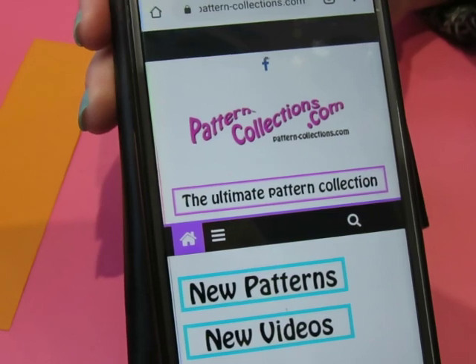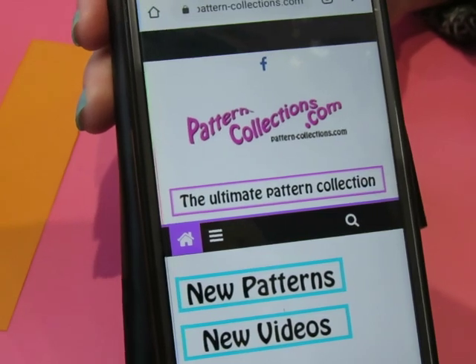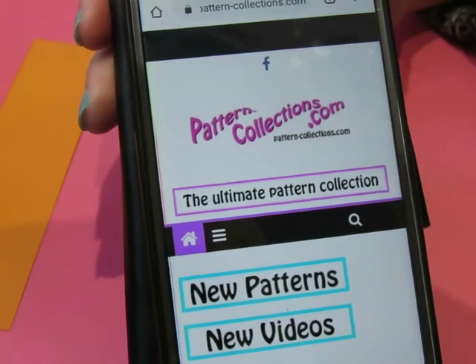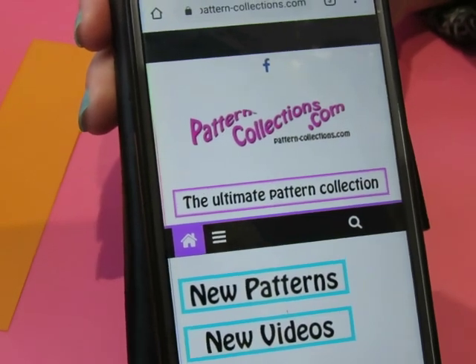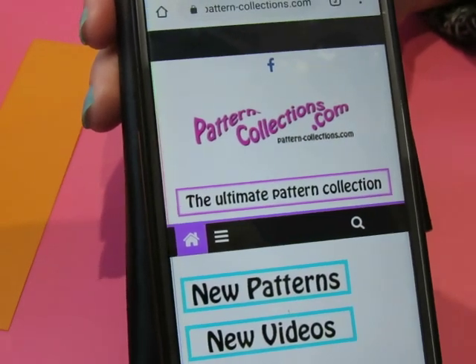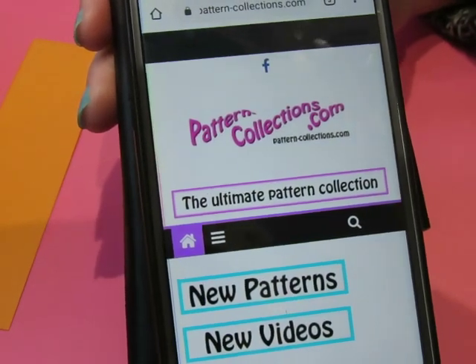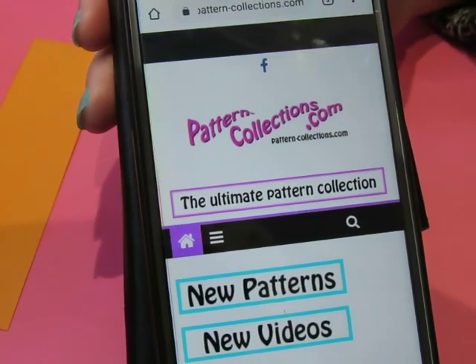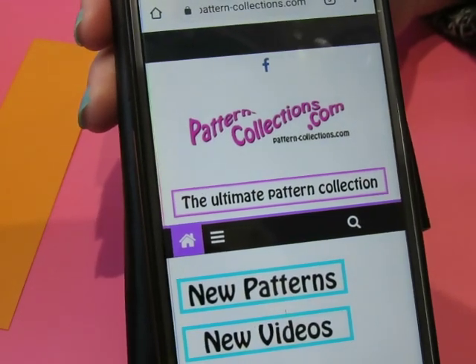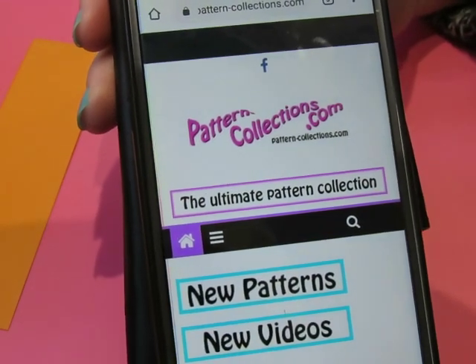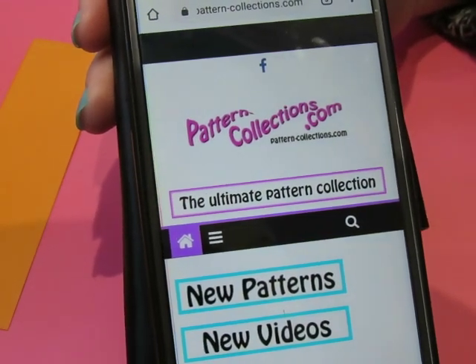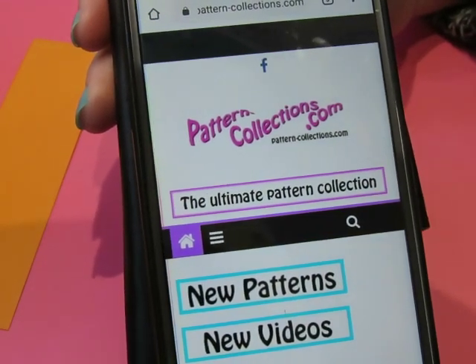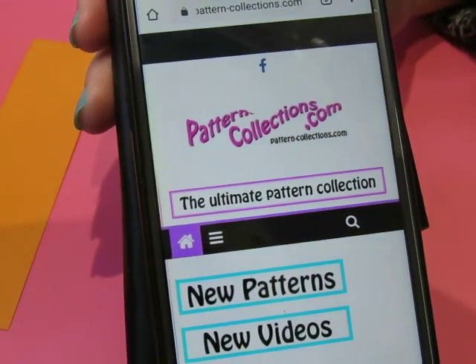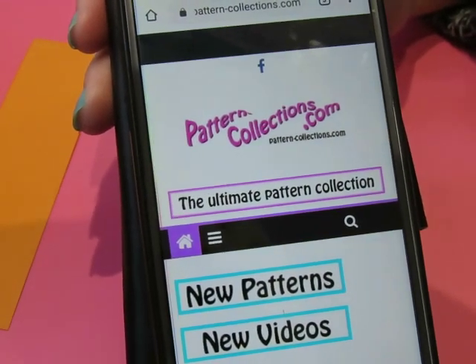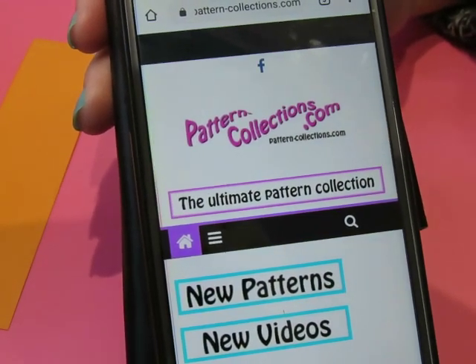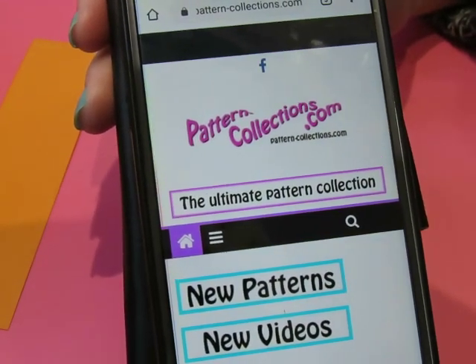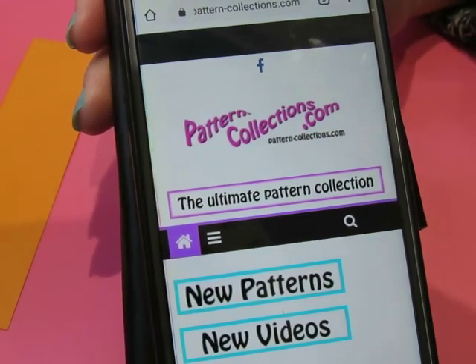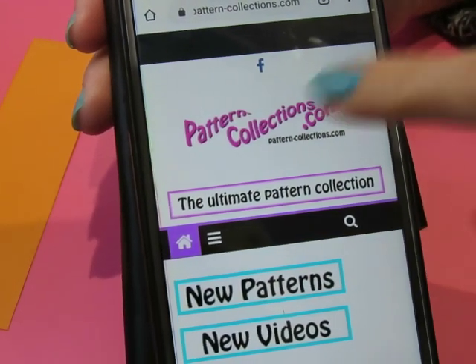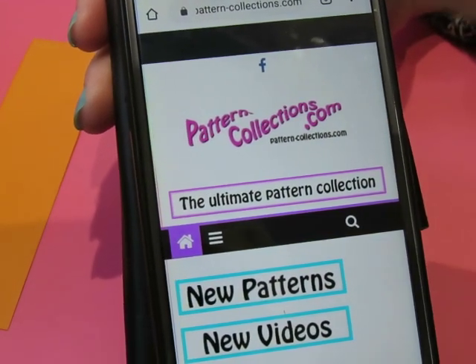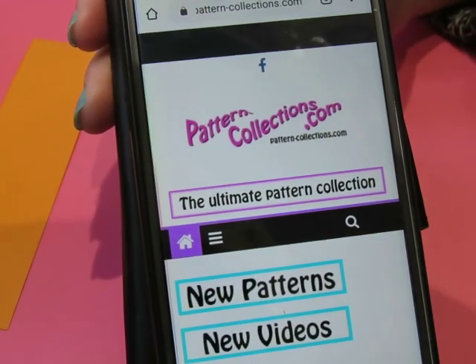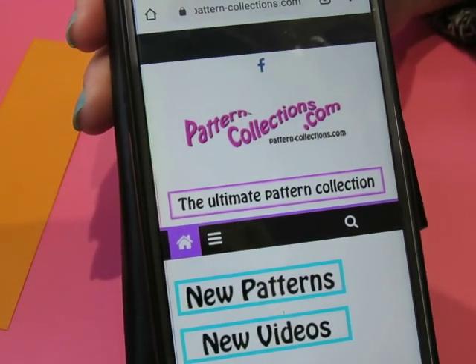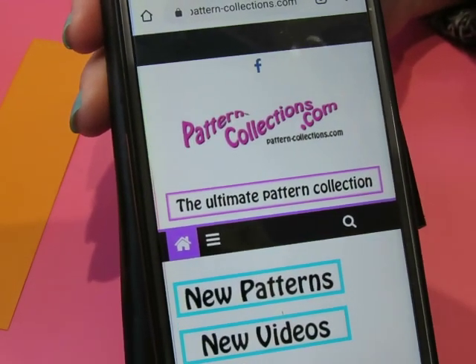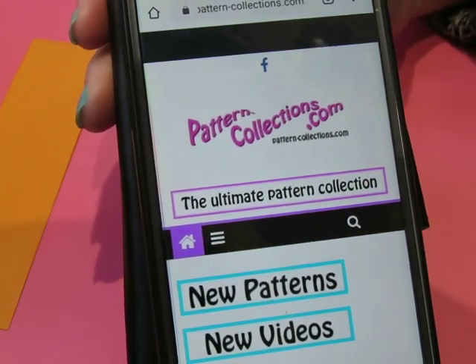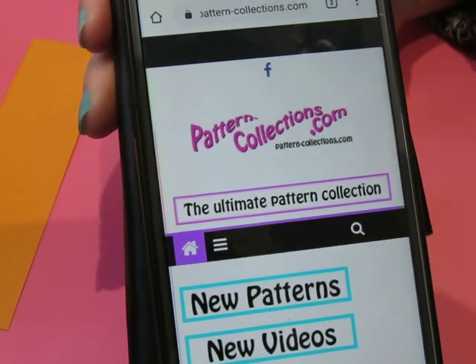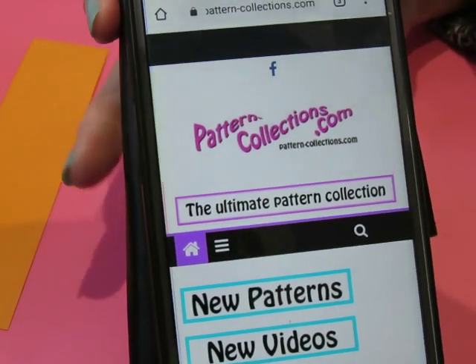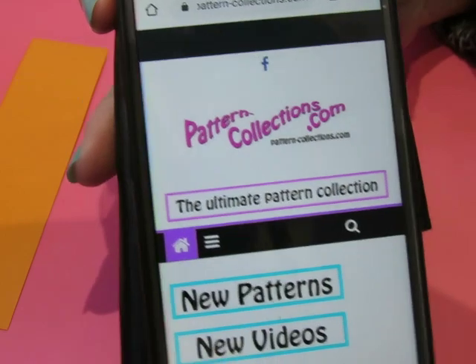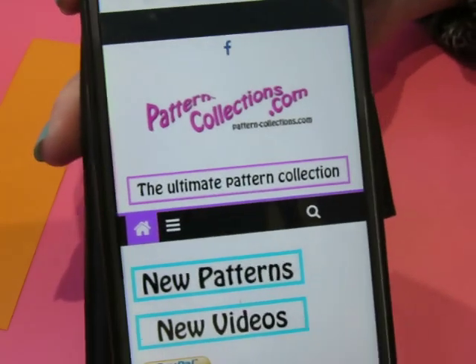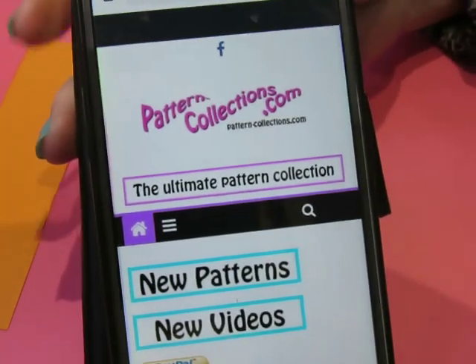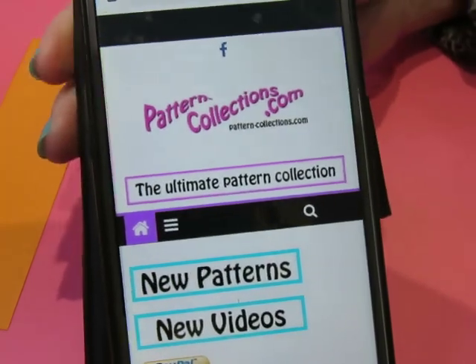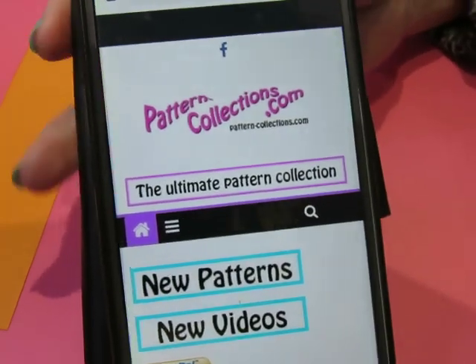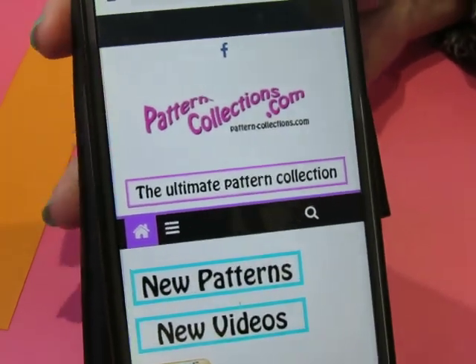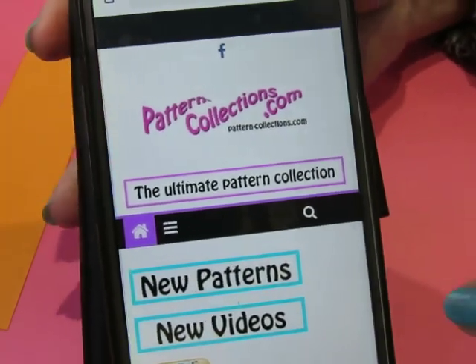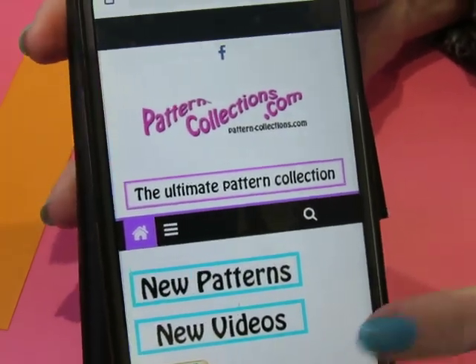Hello, hello everyone. Good morning. How are you today? Today we're at pattern-collections.com, which is where we always are.